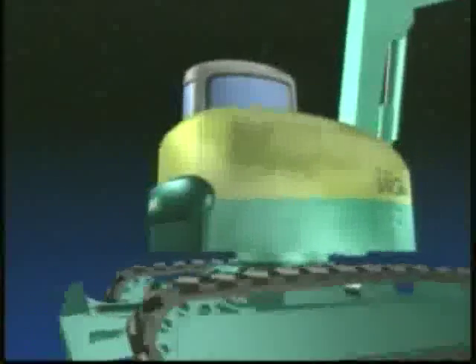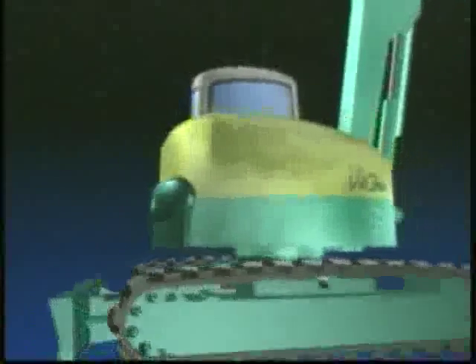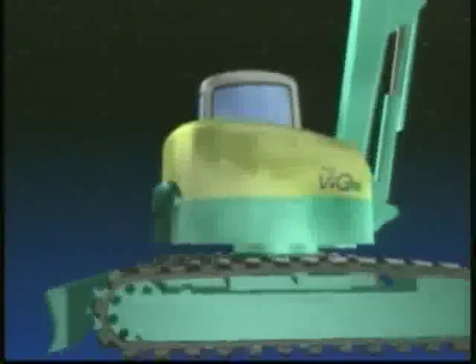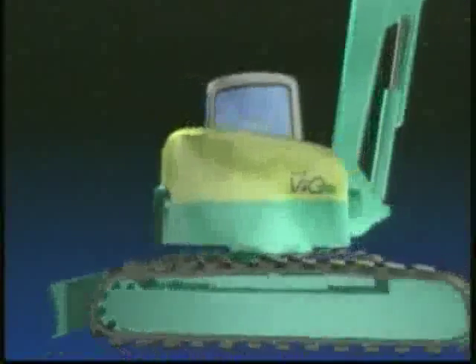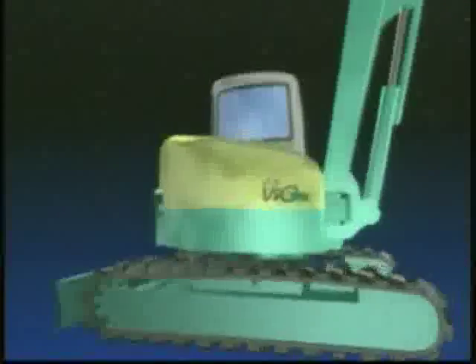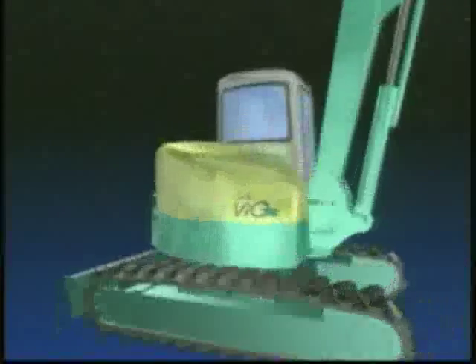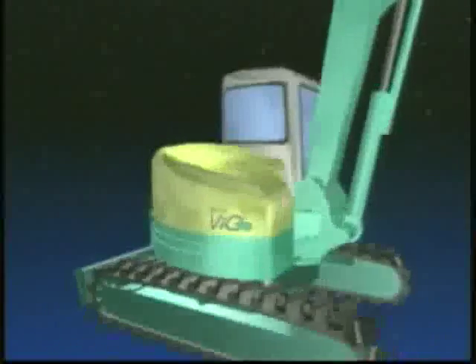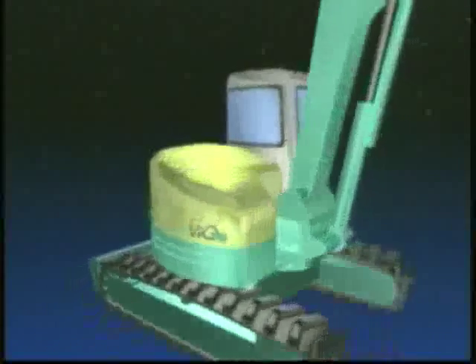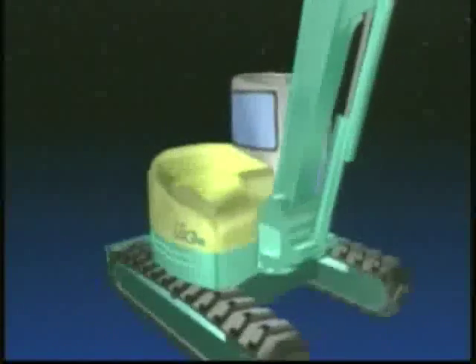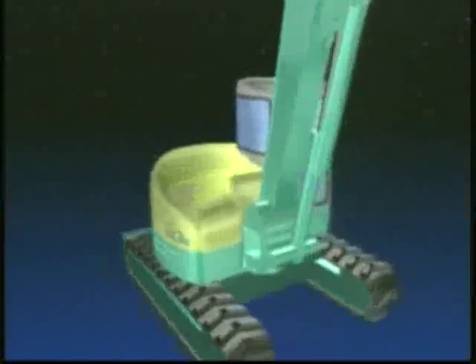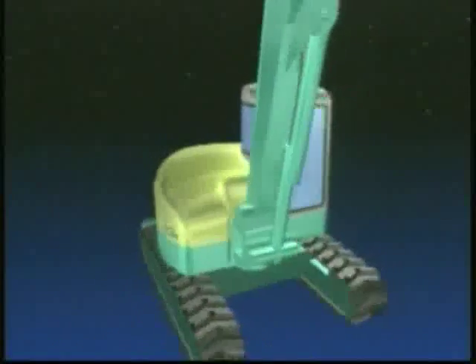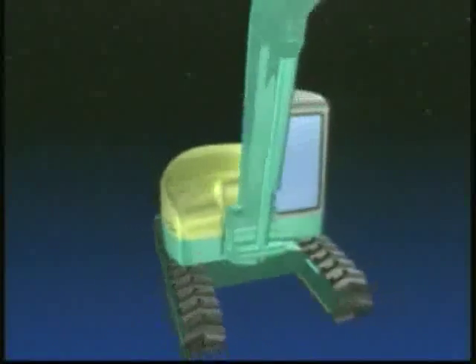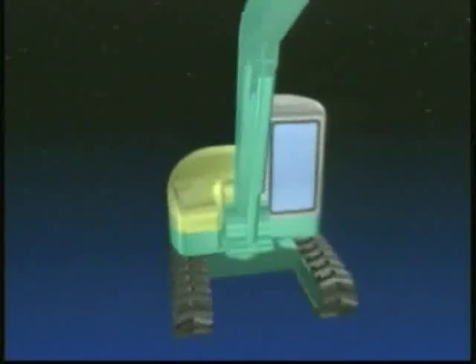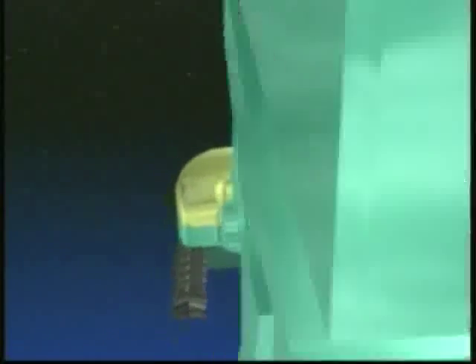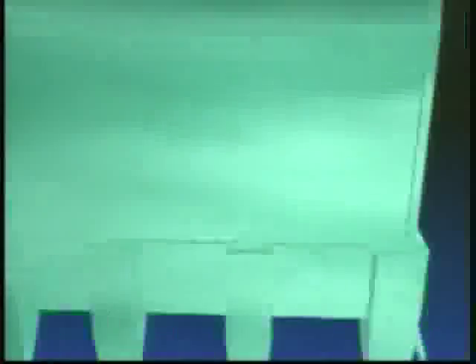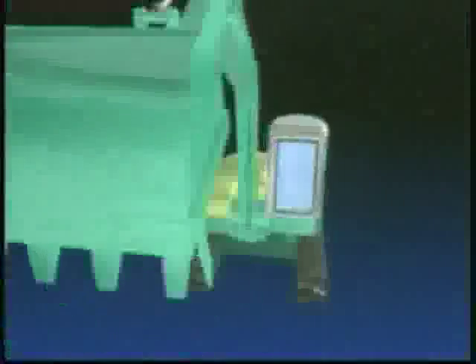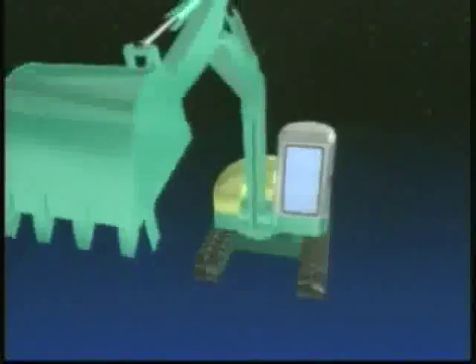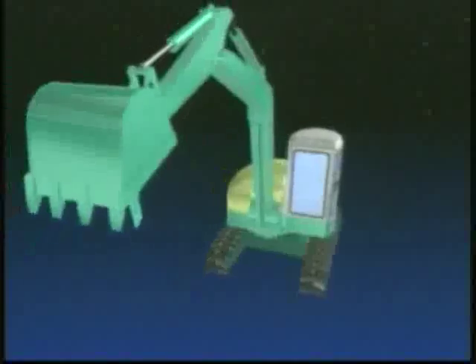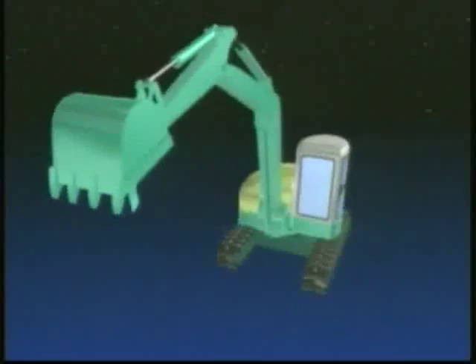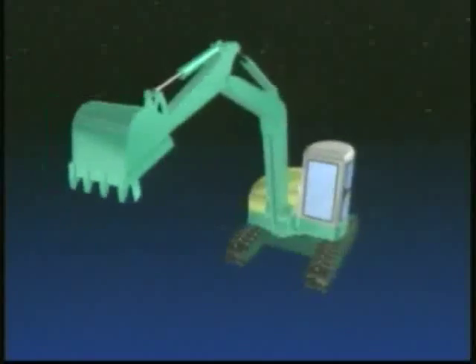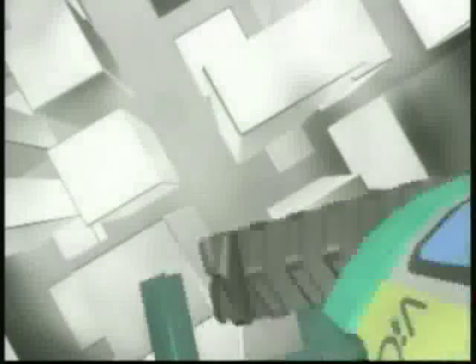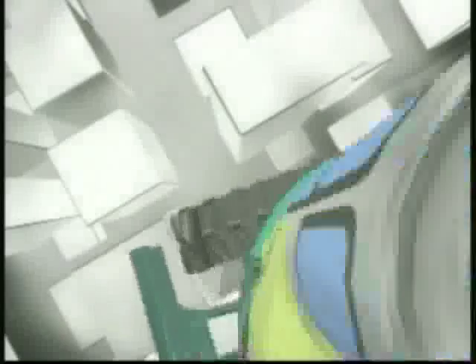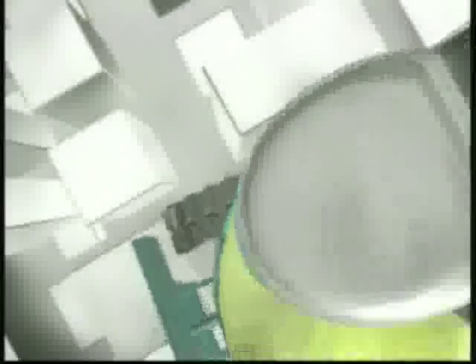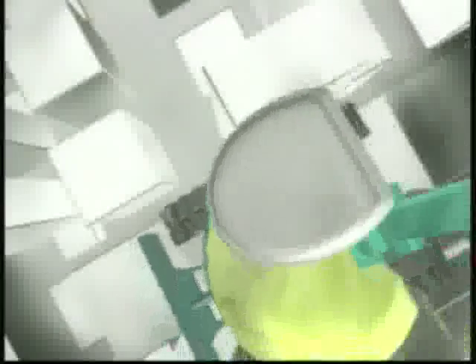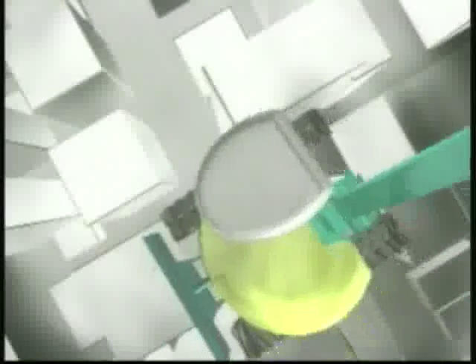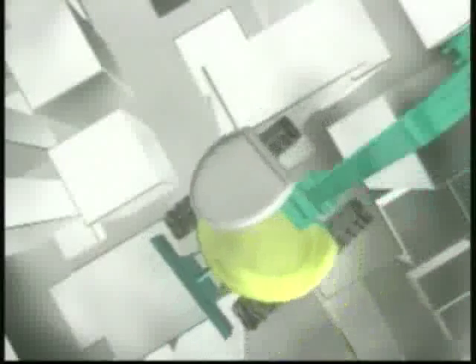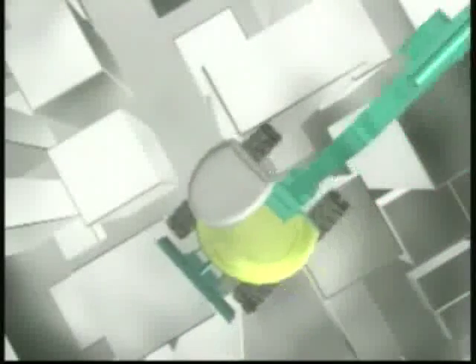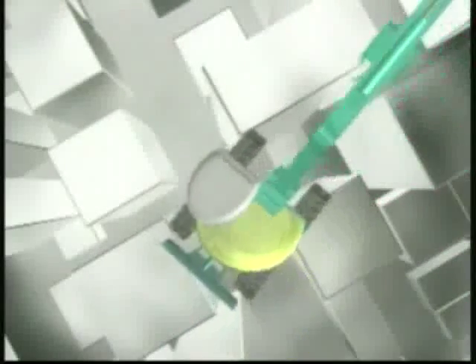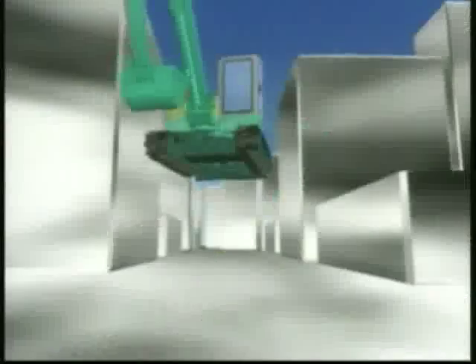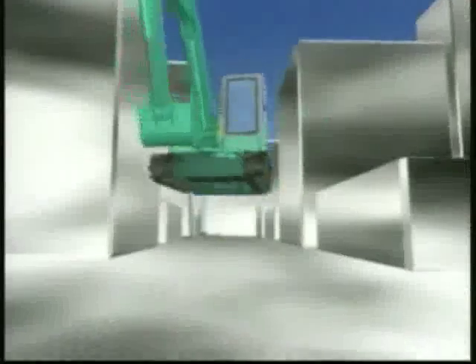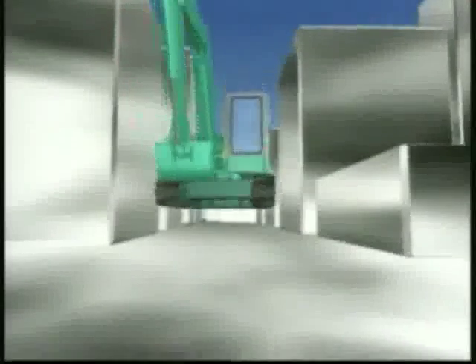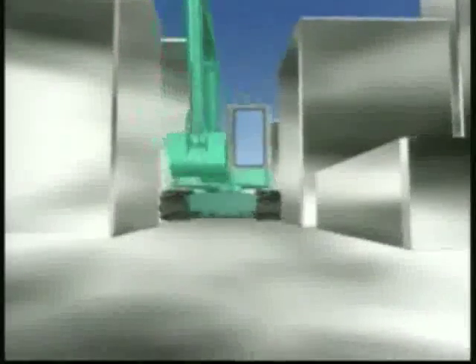The new concept underlying Yanmar's VO70 is transforming the world of hydraulic excavators.